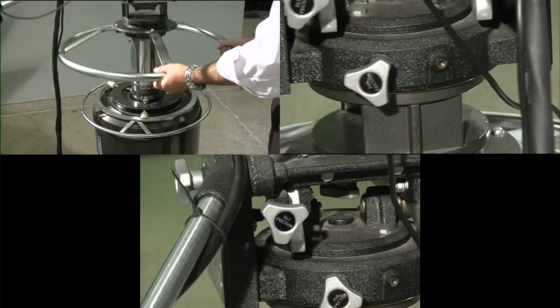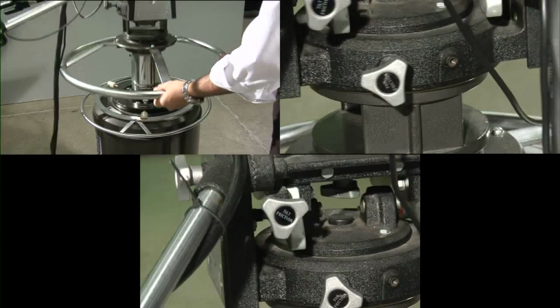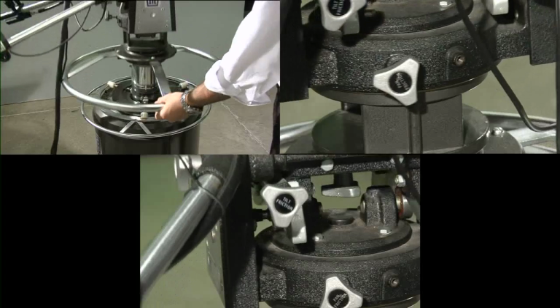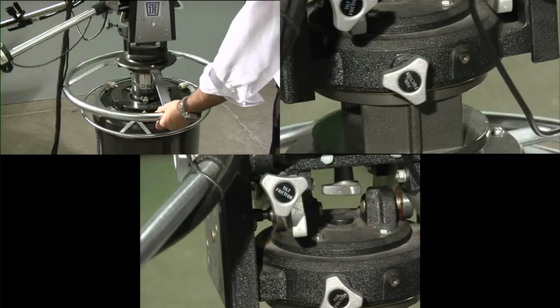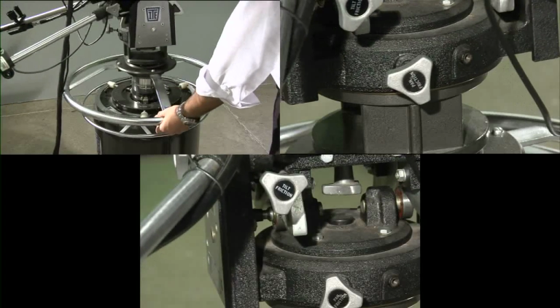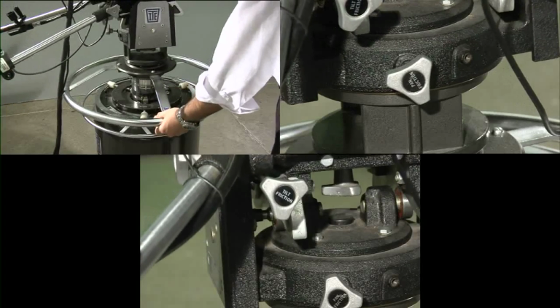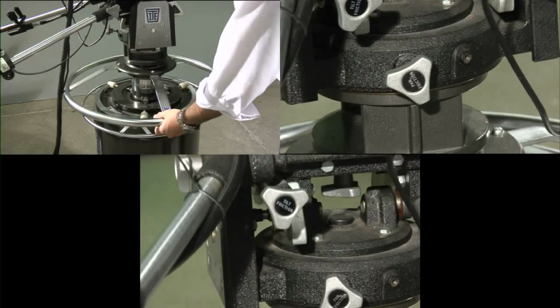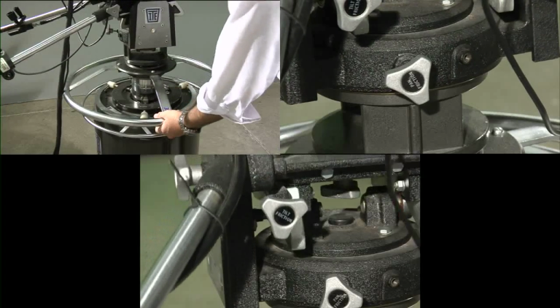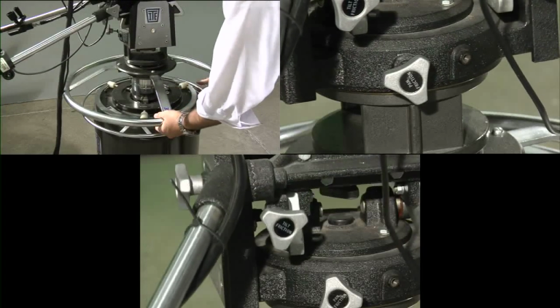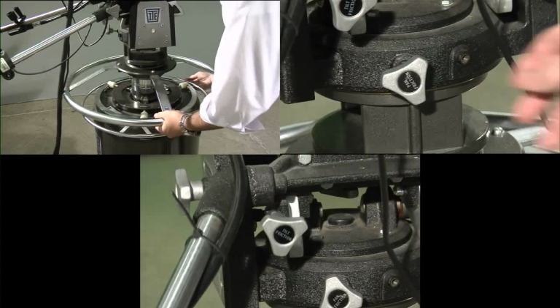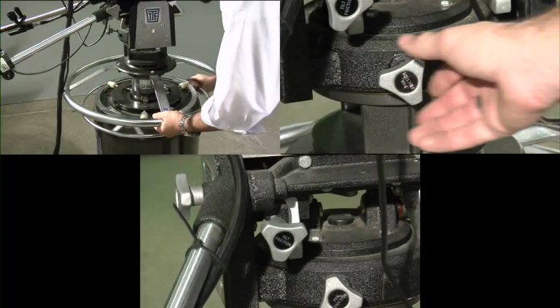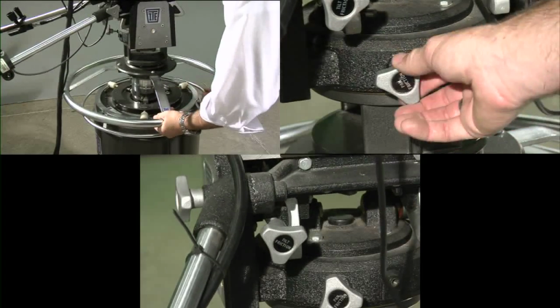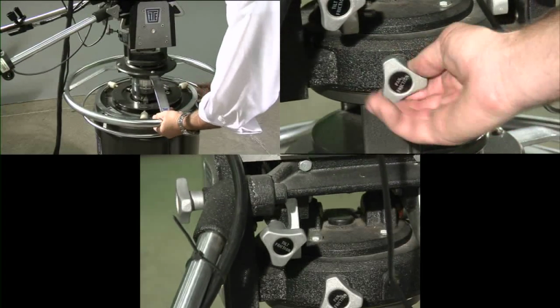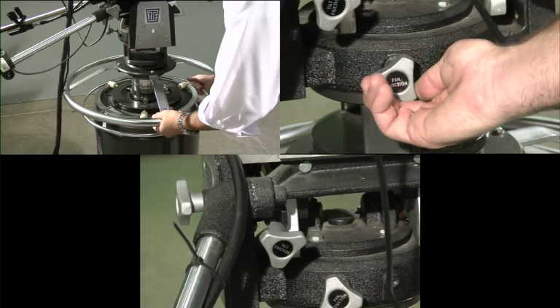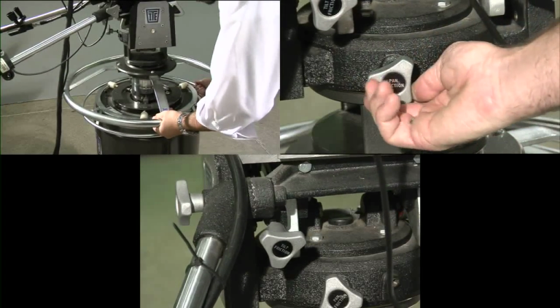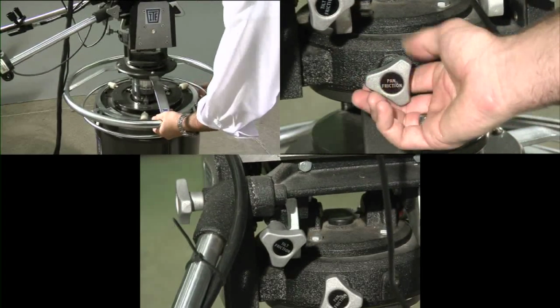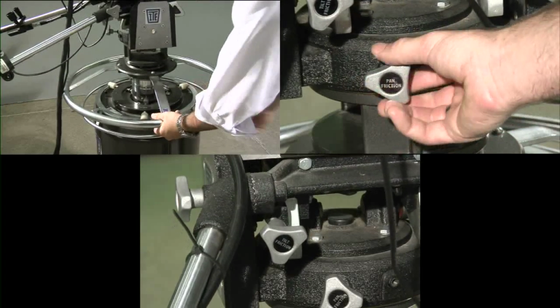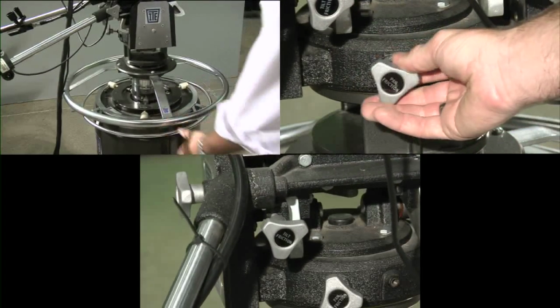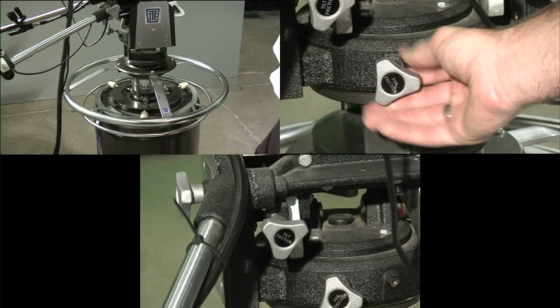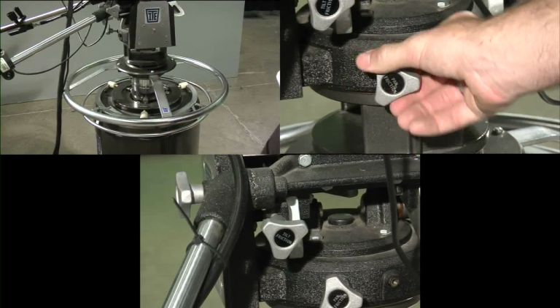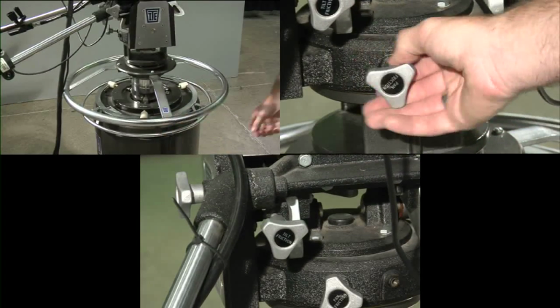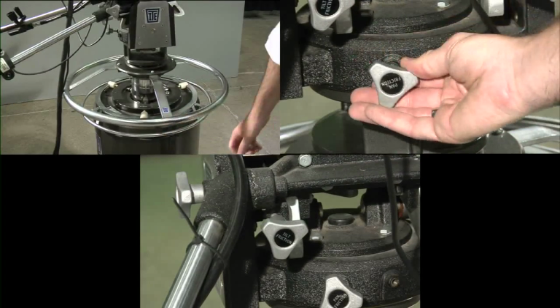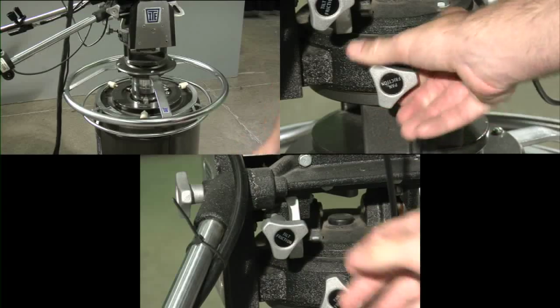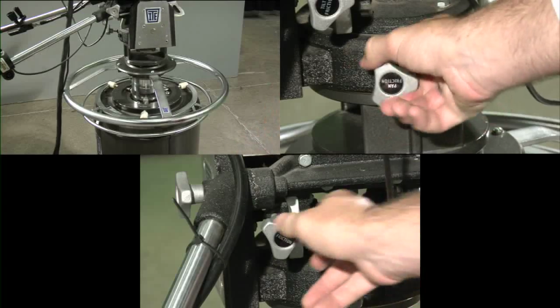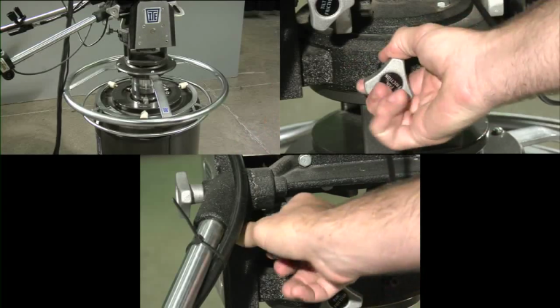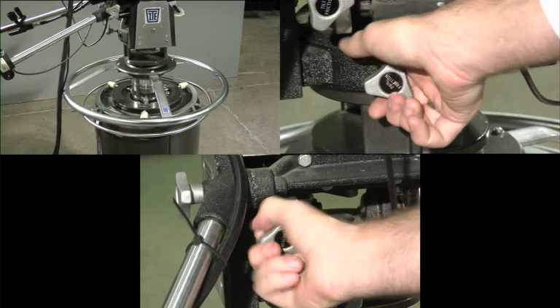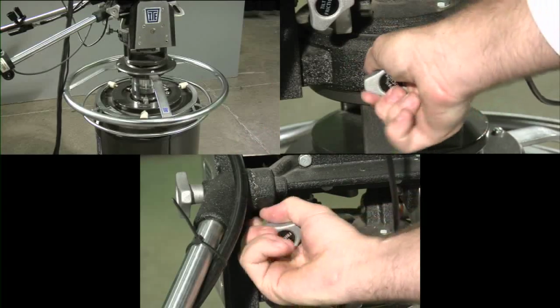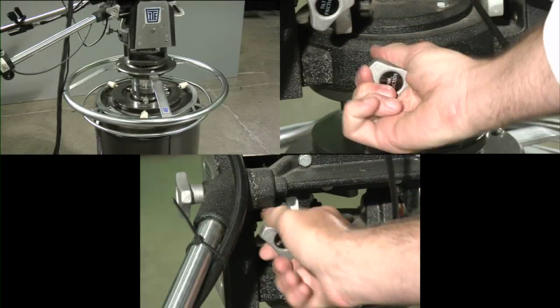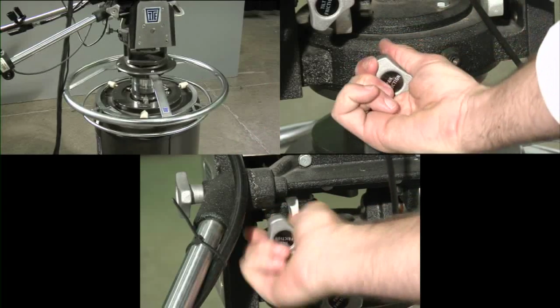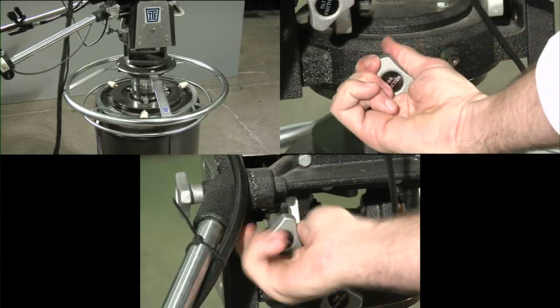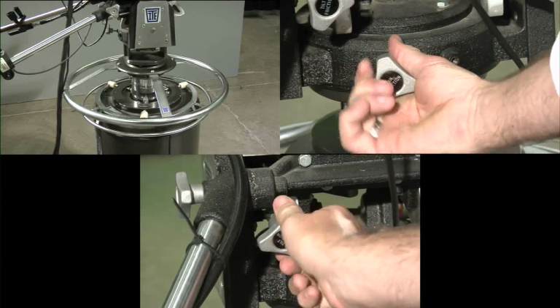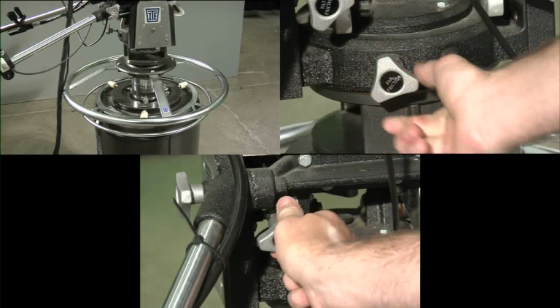Once the frame is composed, you can lock down all of these to make sure your camera doesn't move during a take.